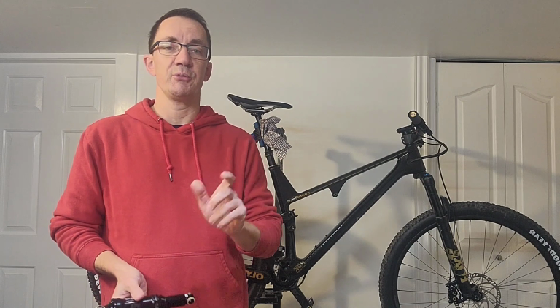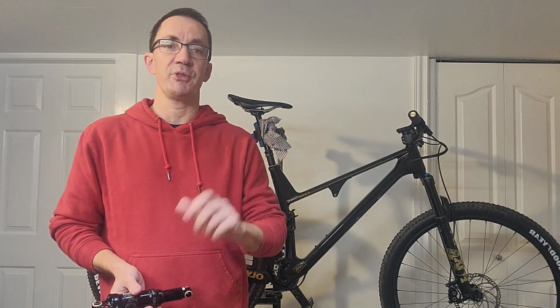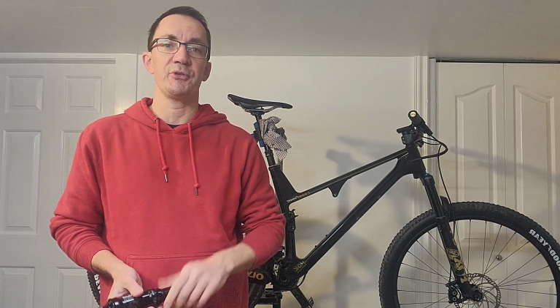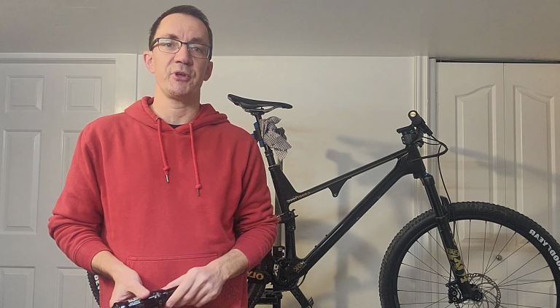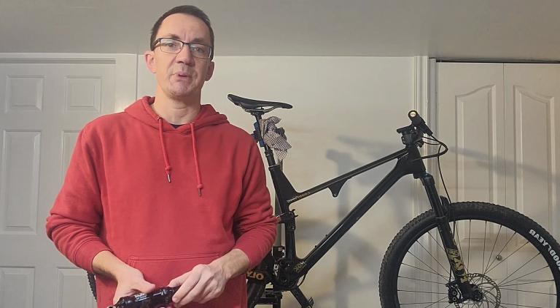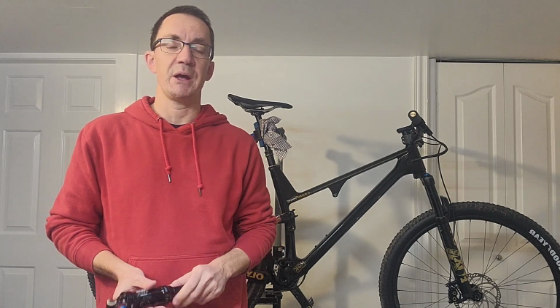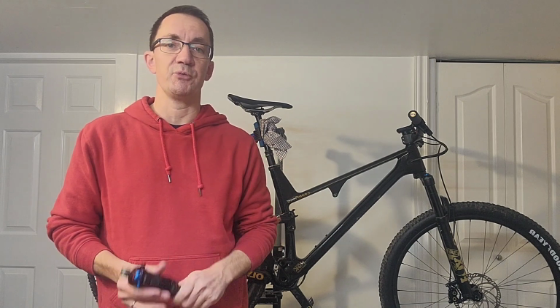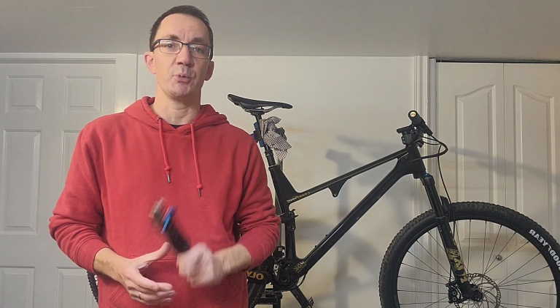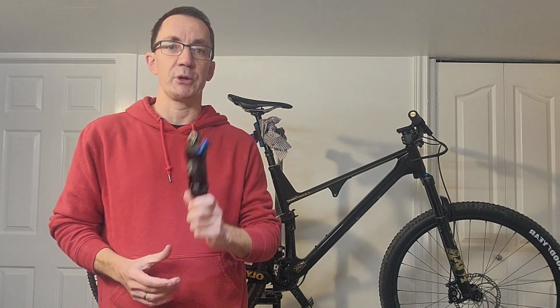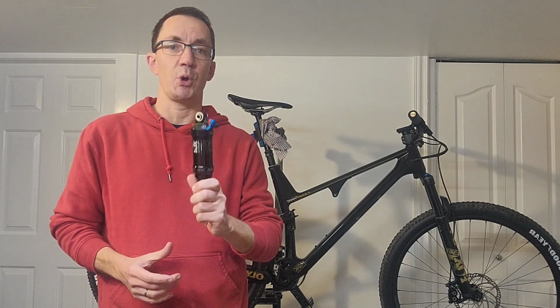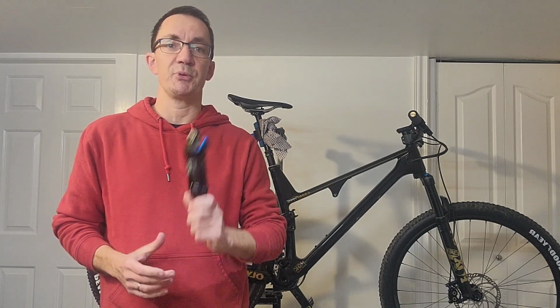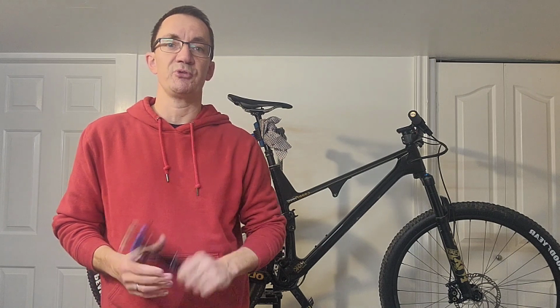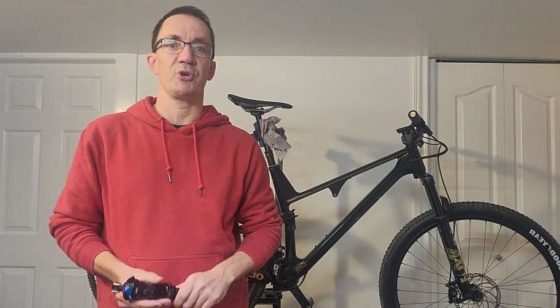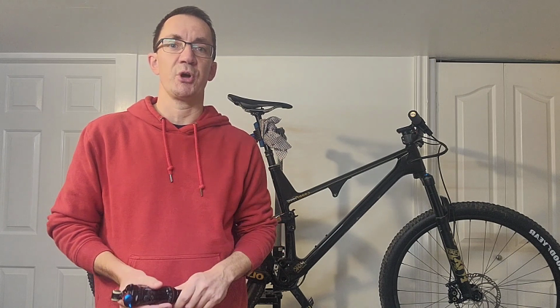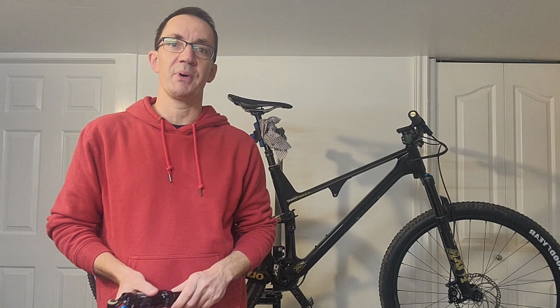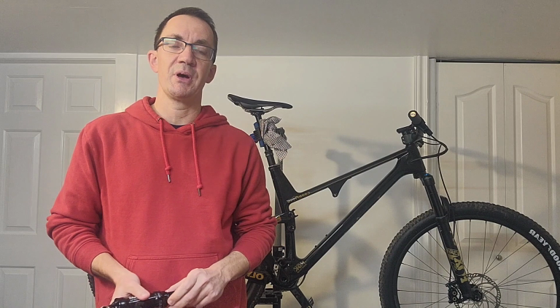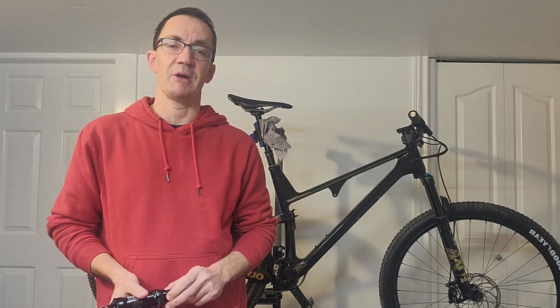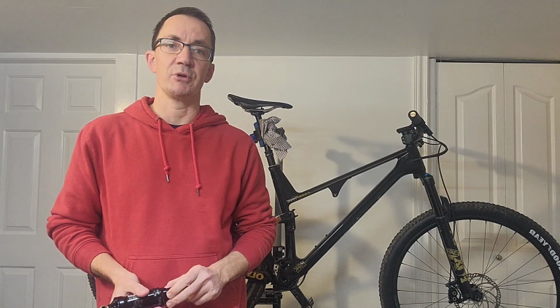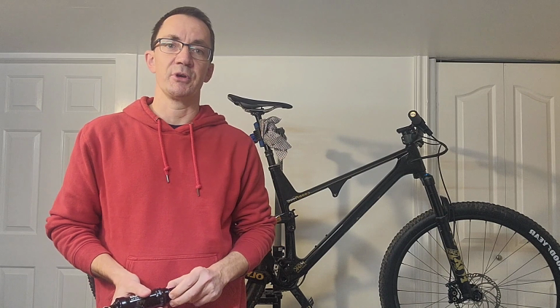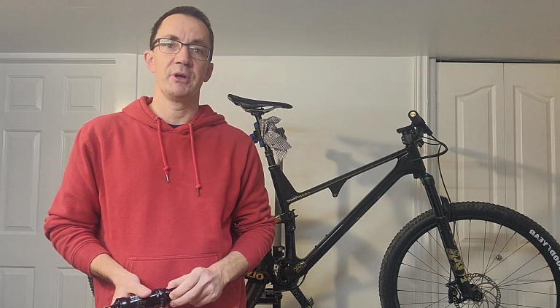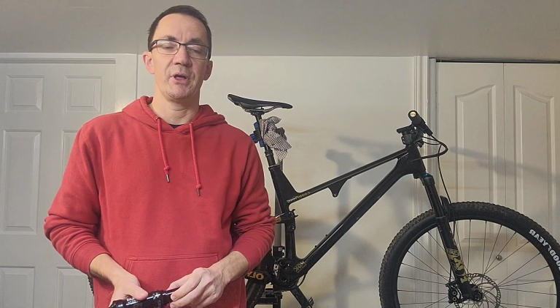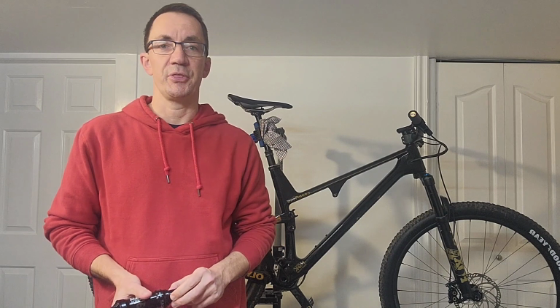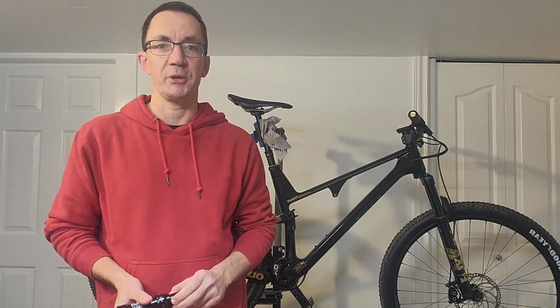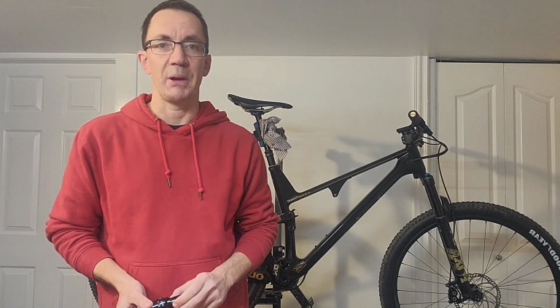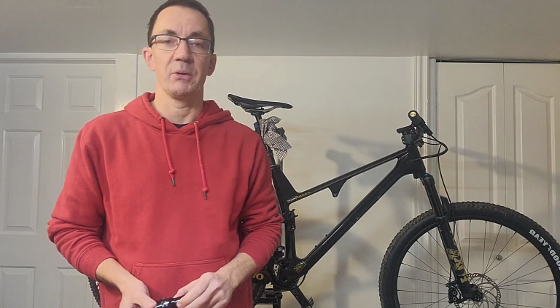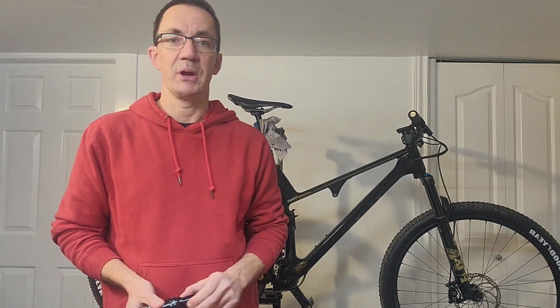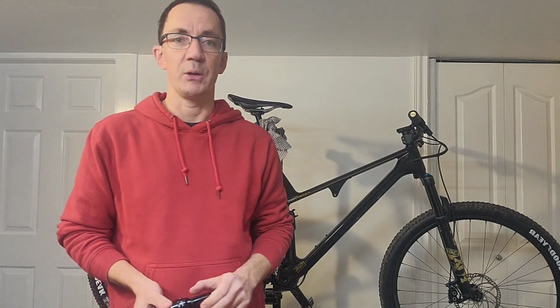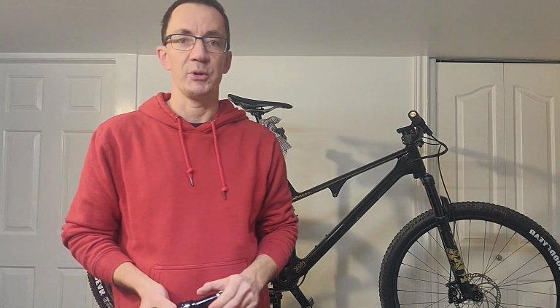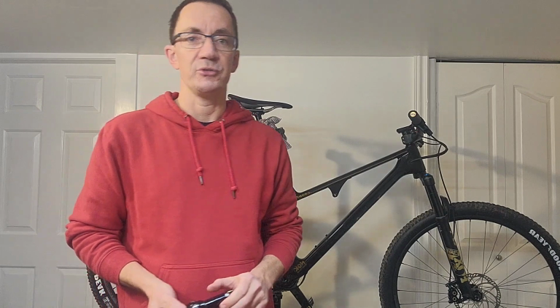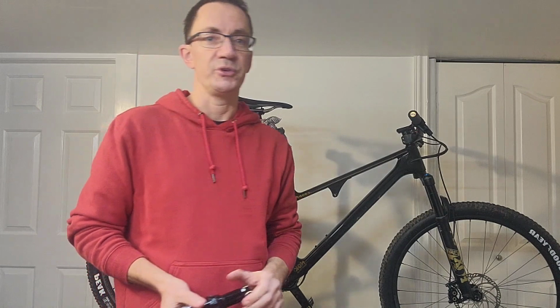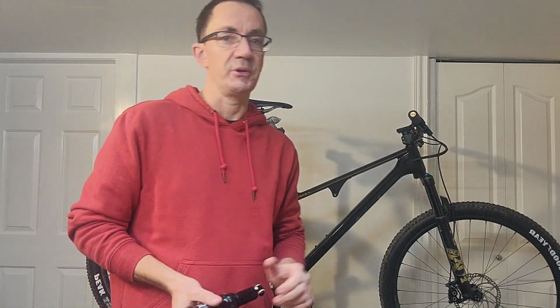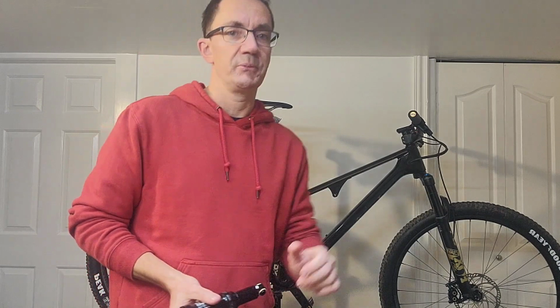So hopefully this is going to be helpful — we're going to open the shock up, have a look, and think about how we can sort it.